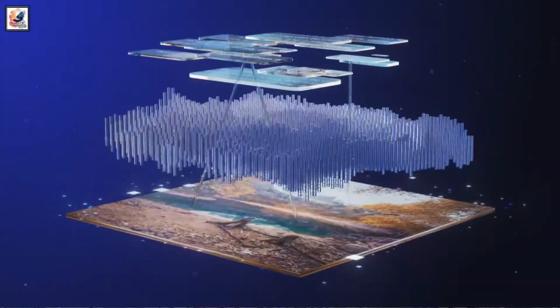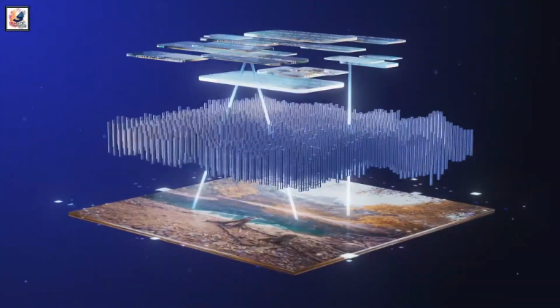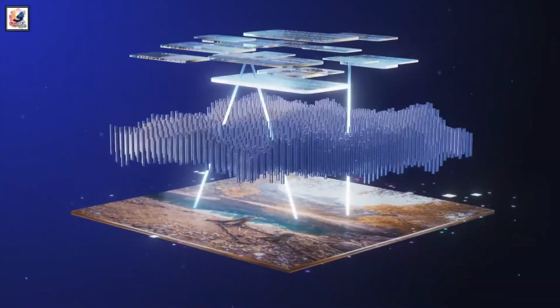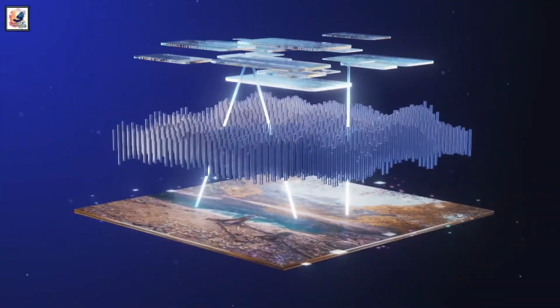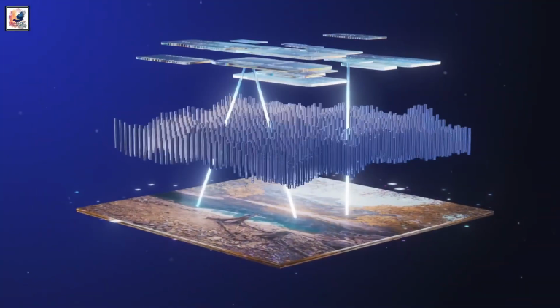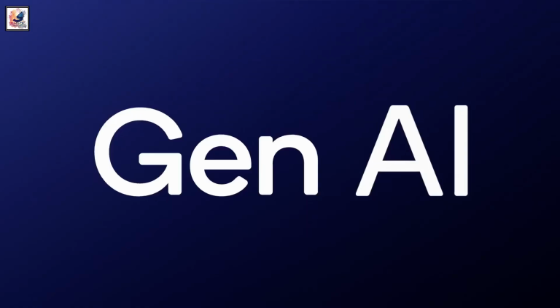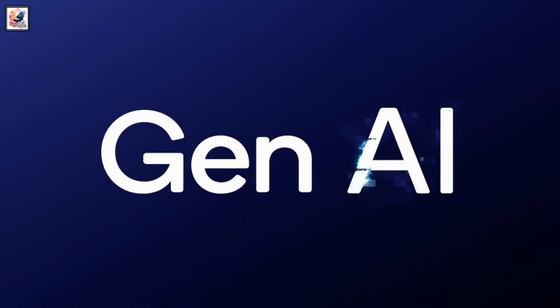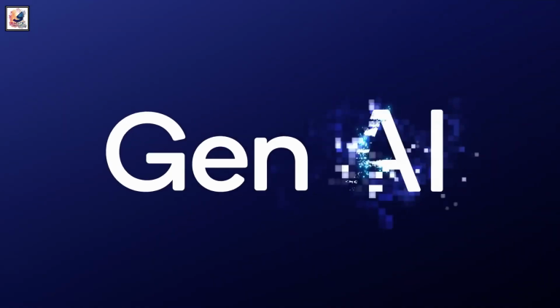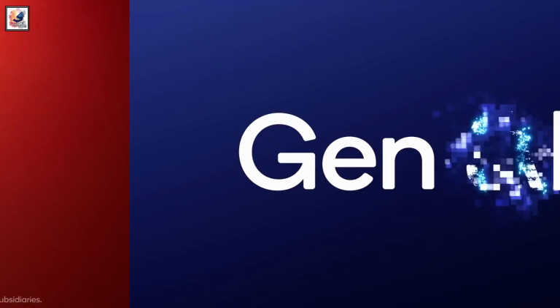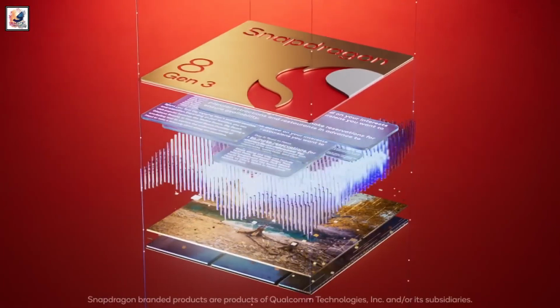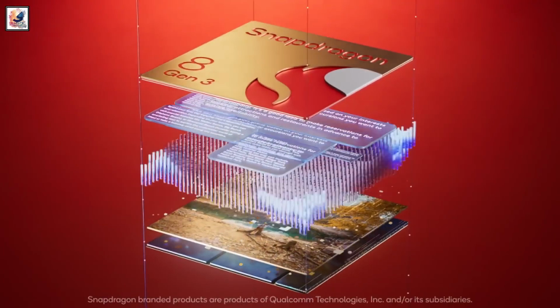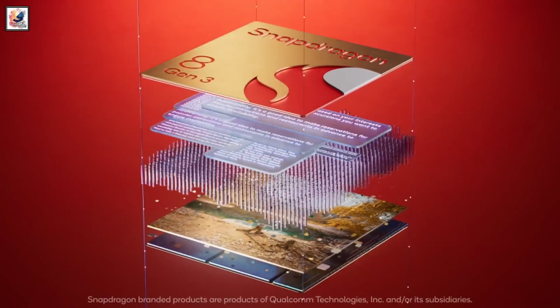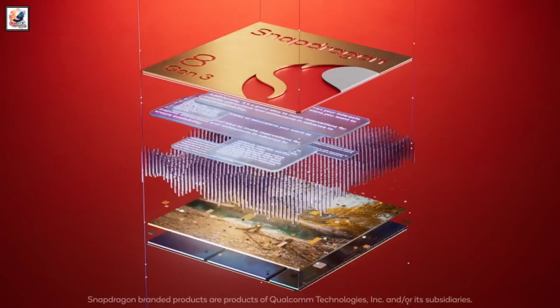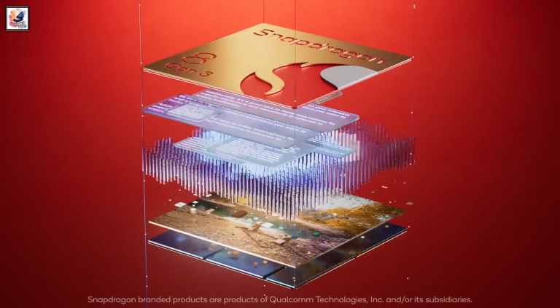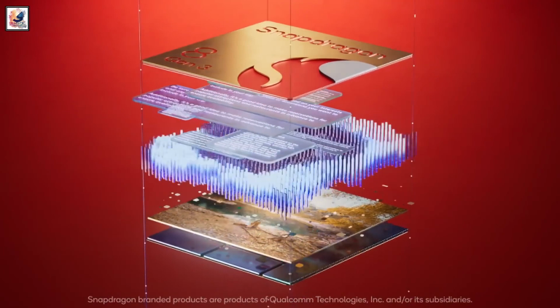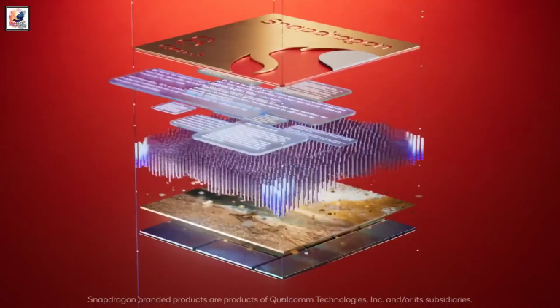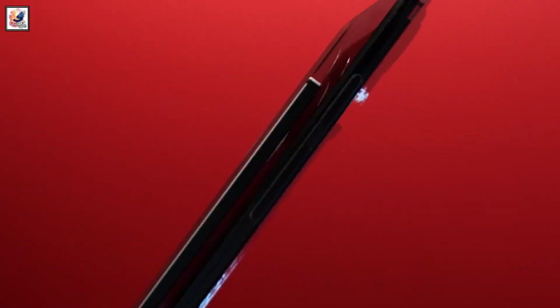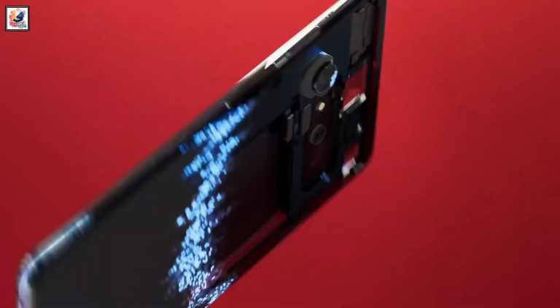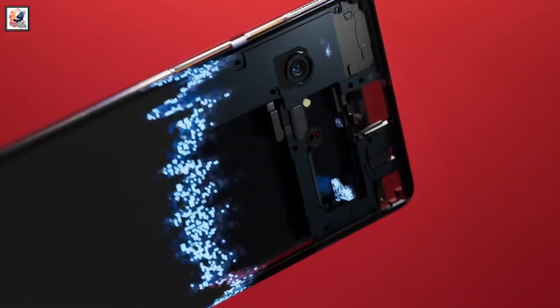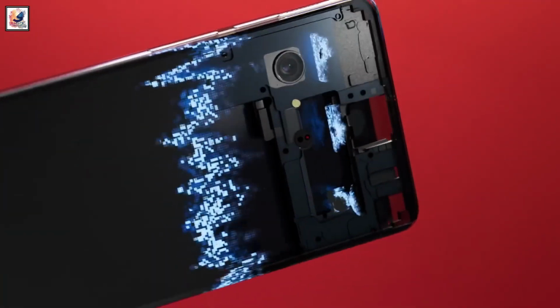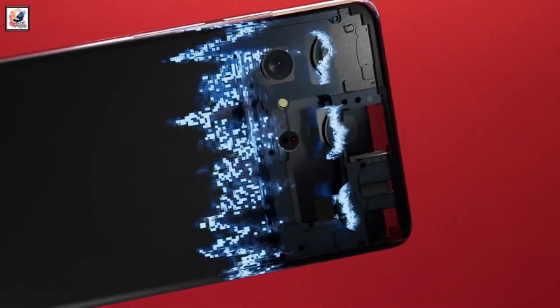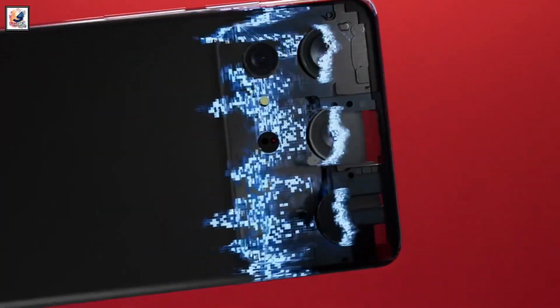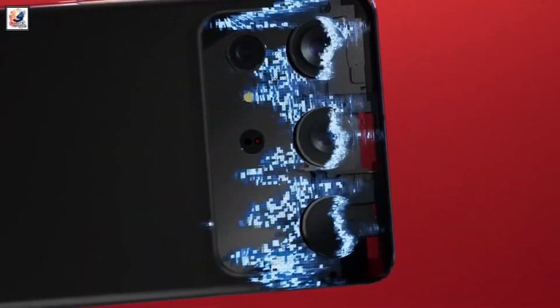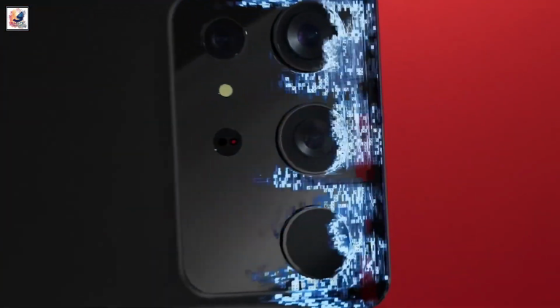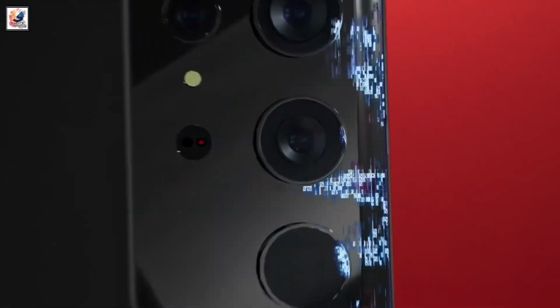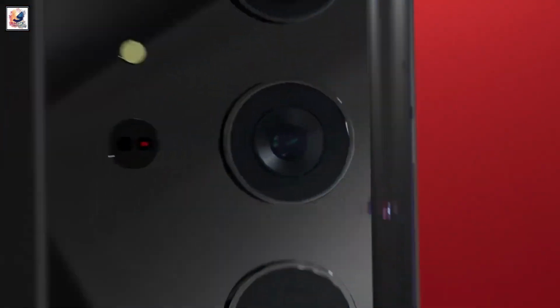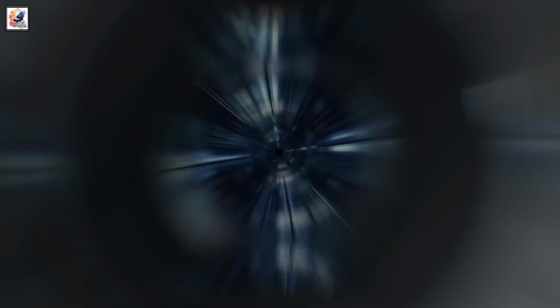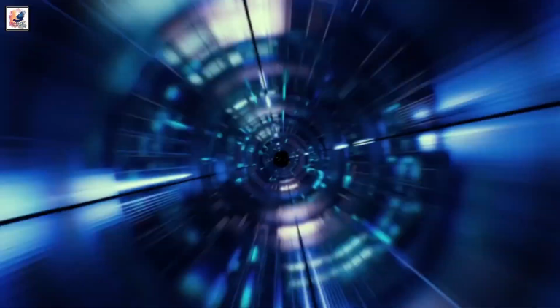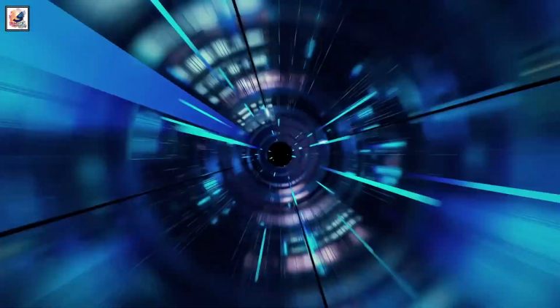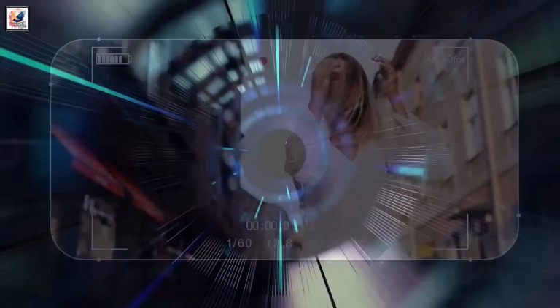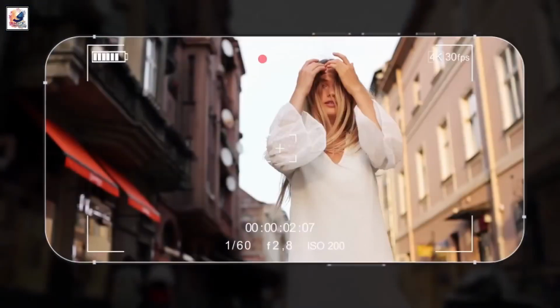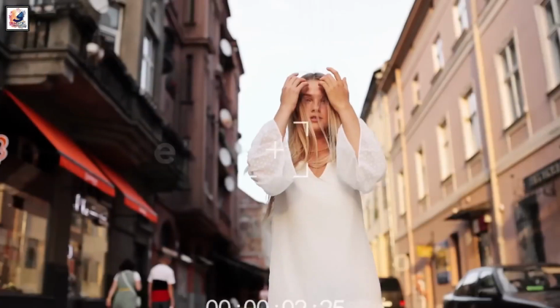The phone is powered by the upcoming Snapdragon 8 Gen 4 SoC, paired with up to 16GB of RAM and up to 1TB of storage.